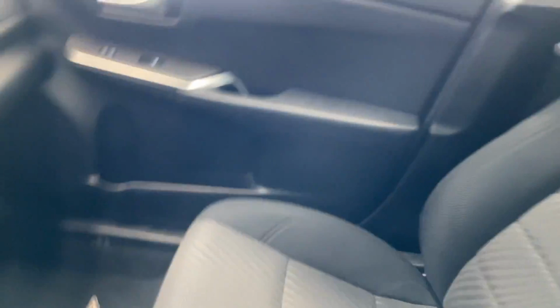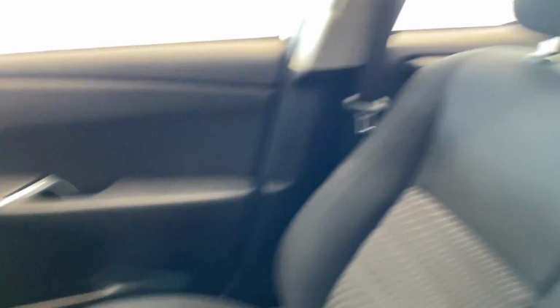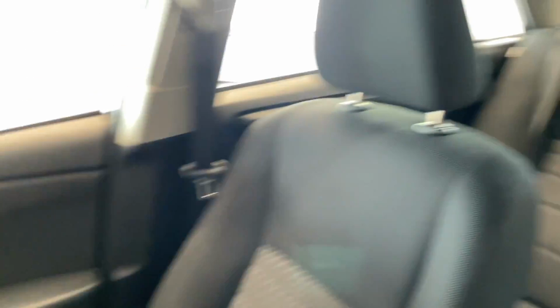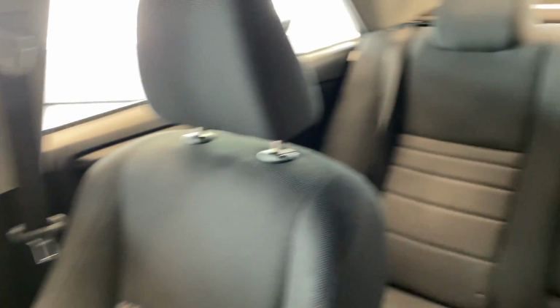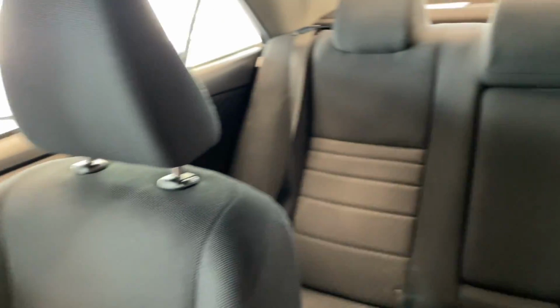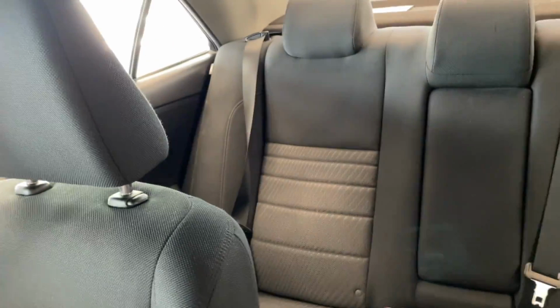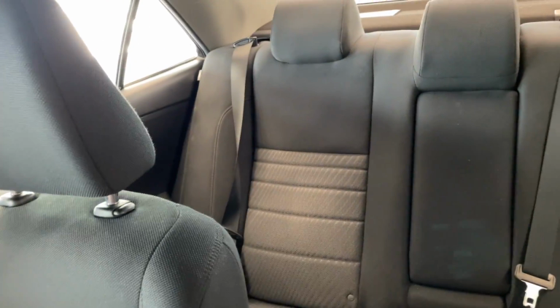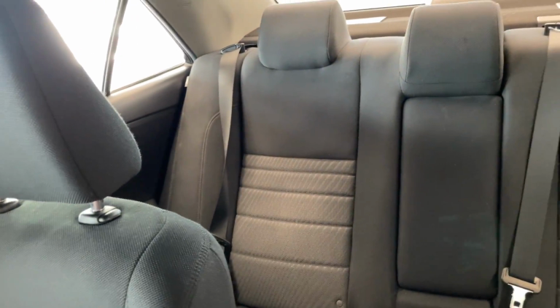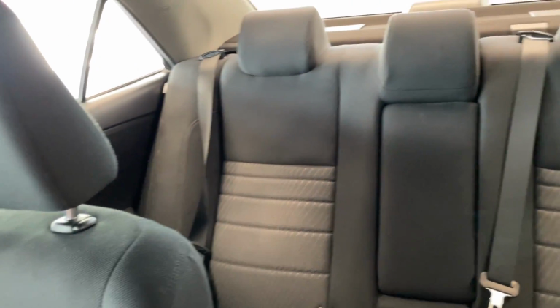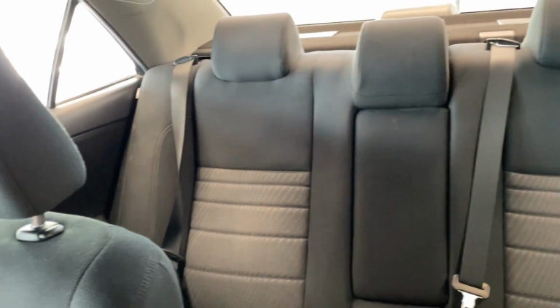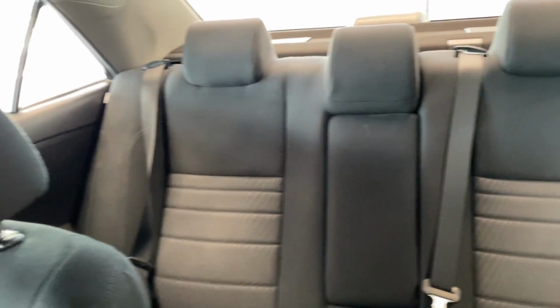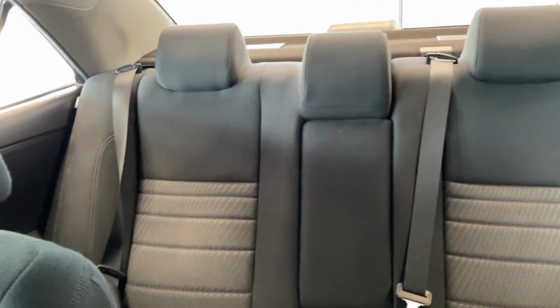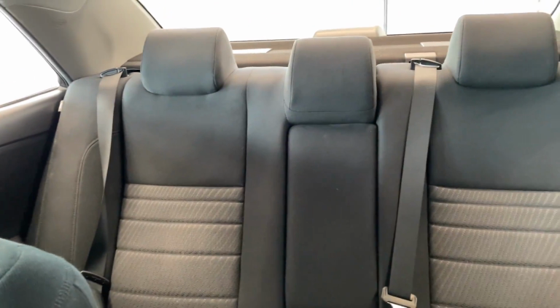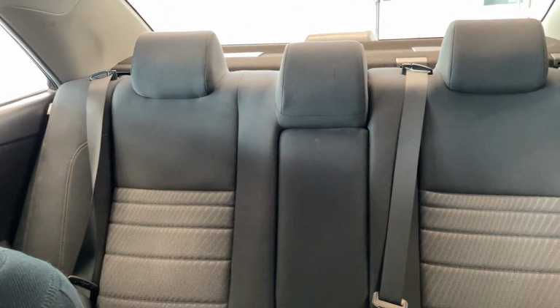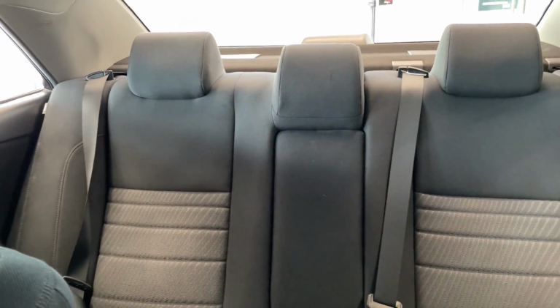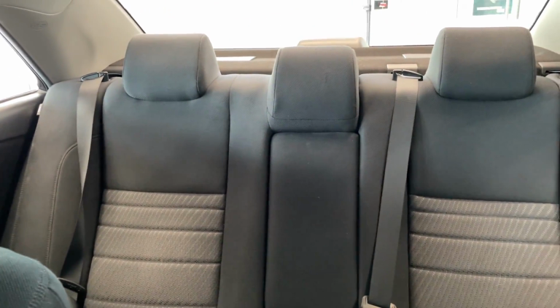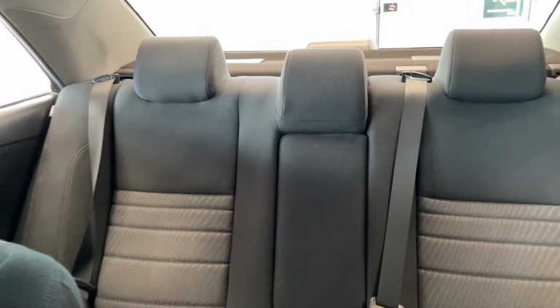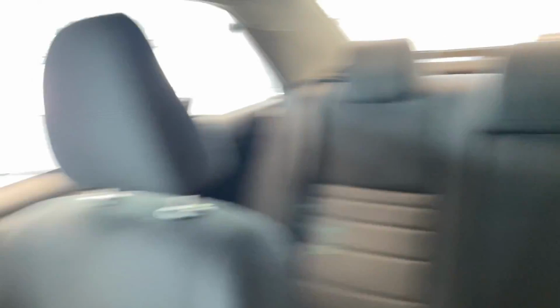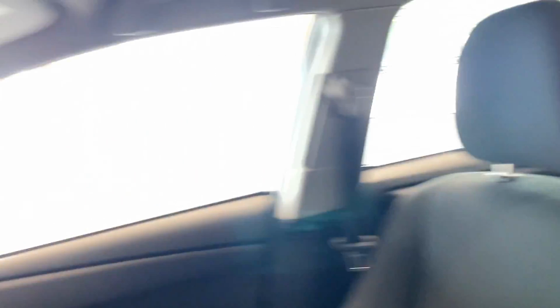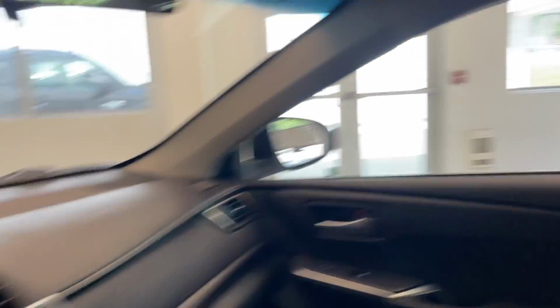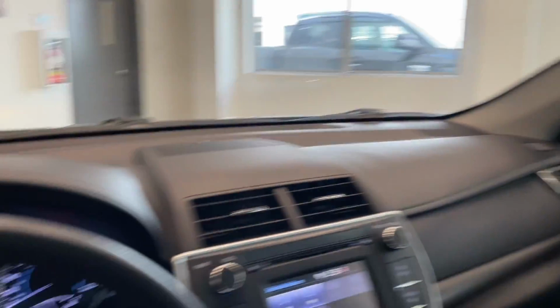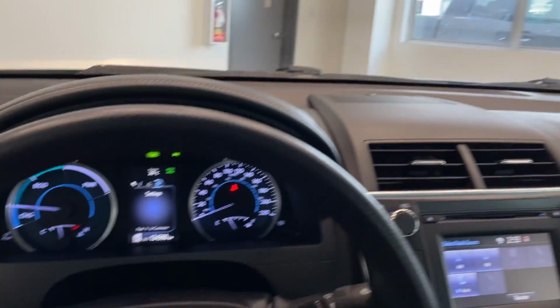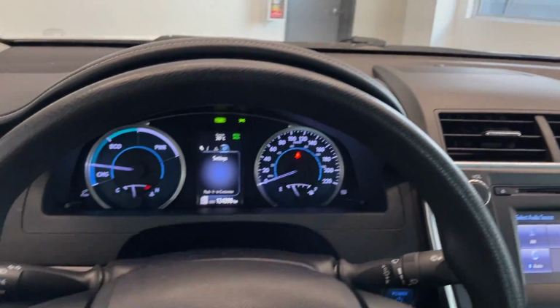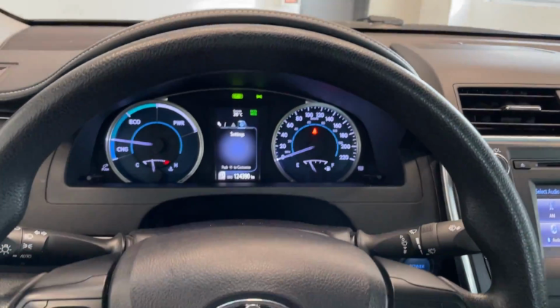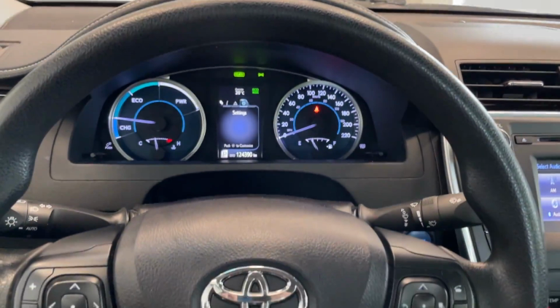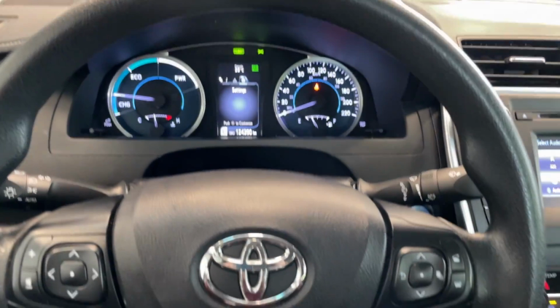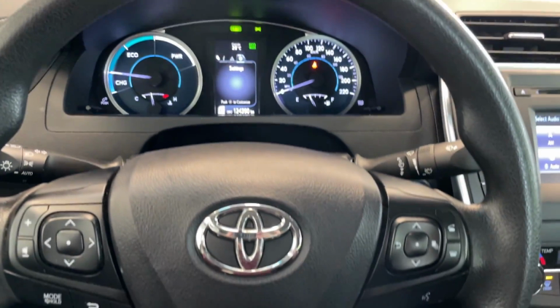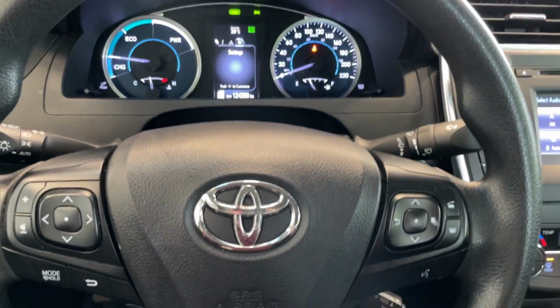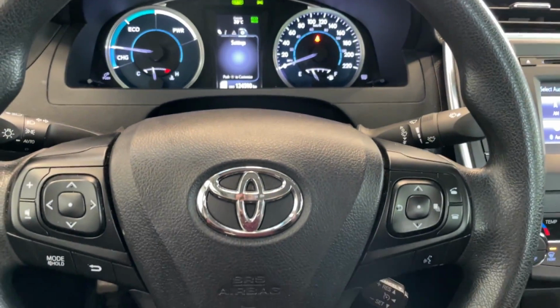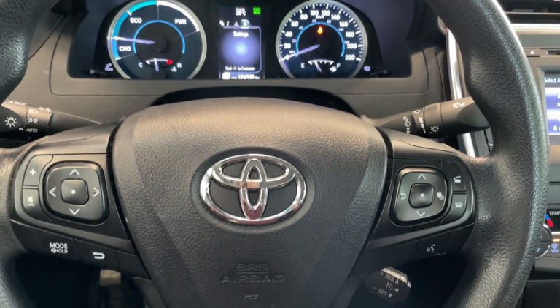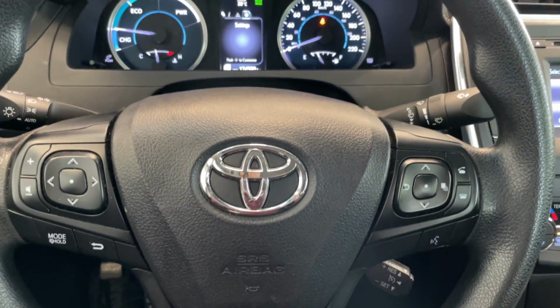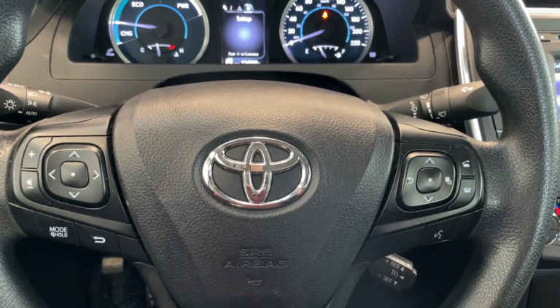Quick look at the rear seats — there's tons of space. Come down and take a look at this vehicle today. It's located in Burnaby.